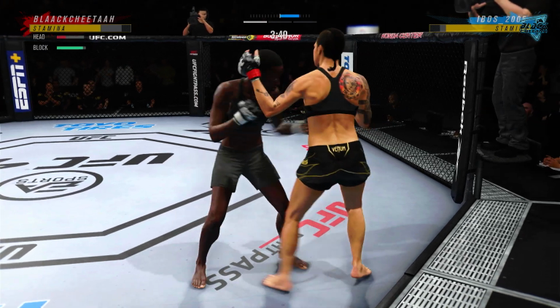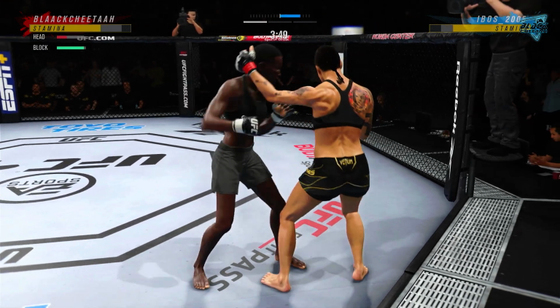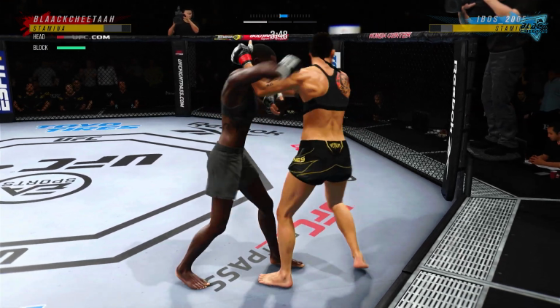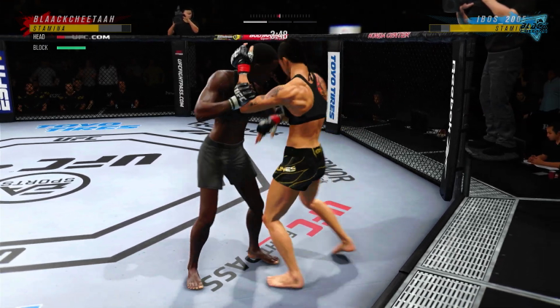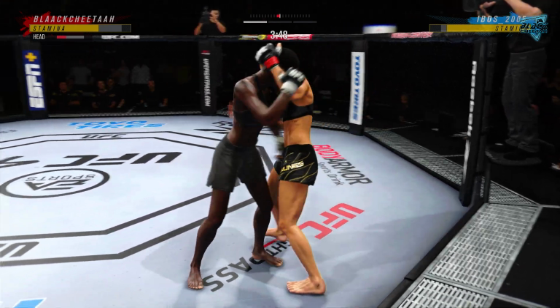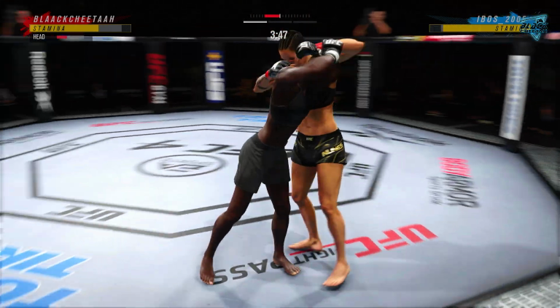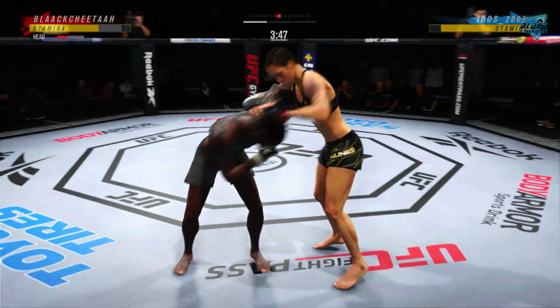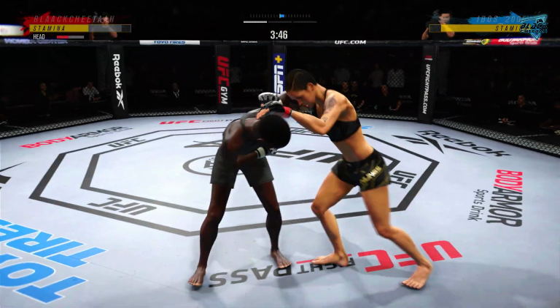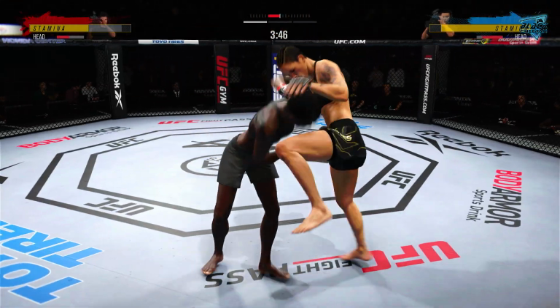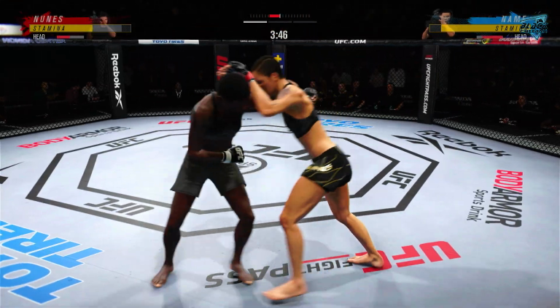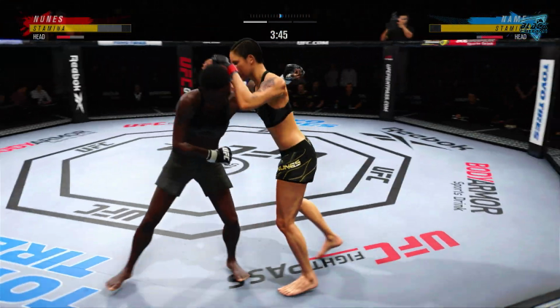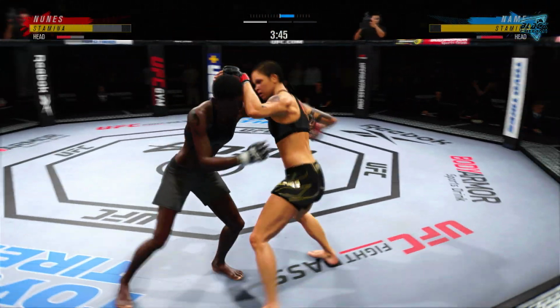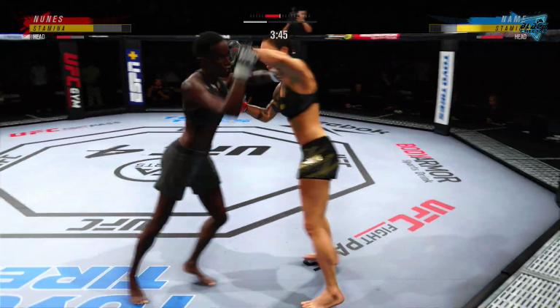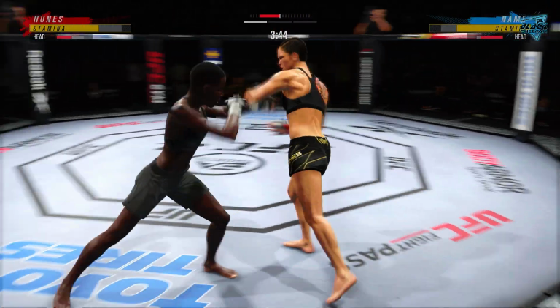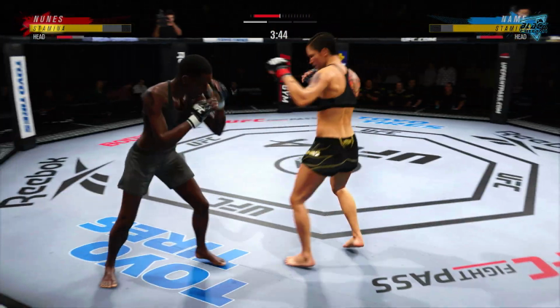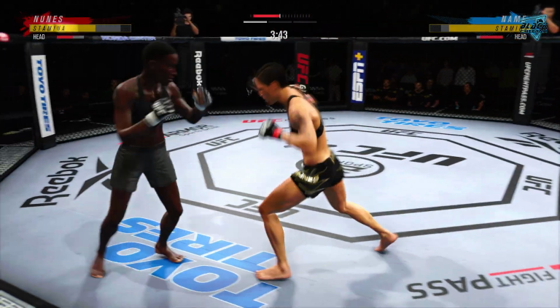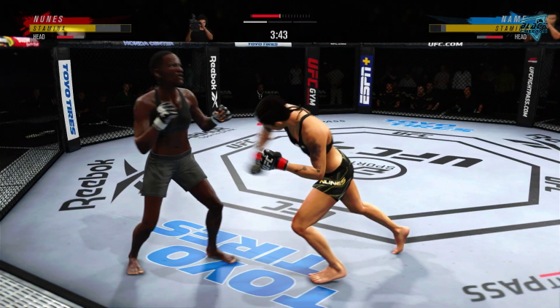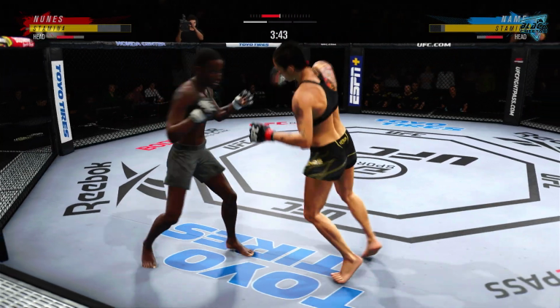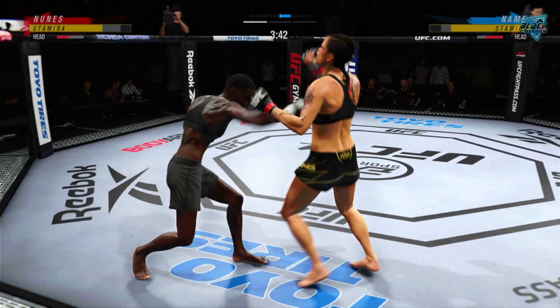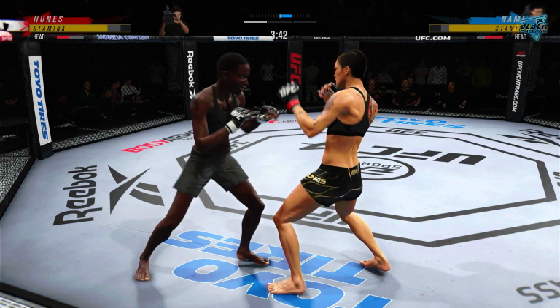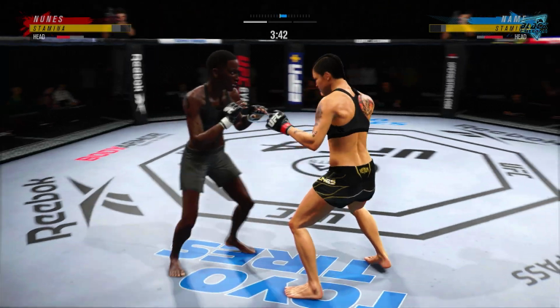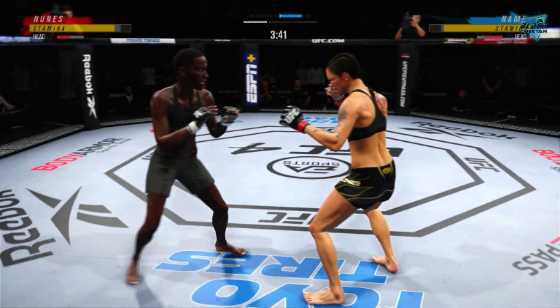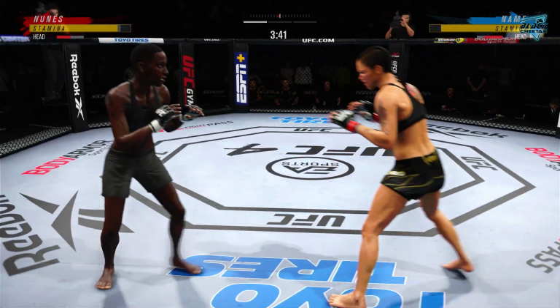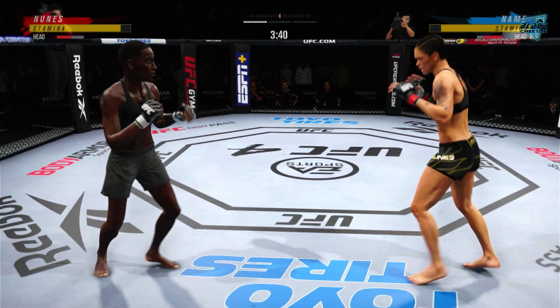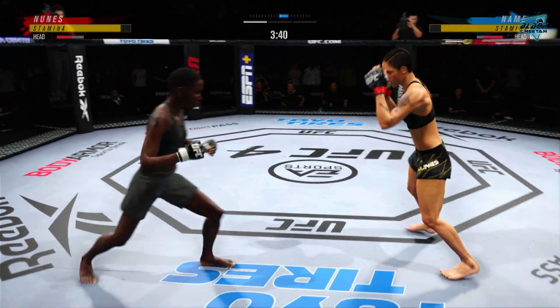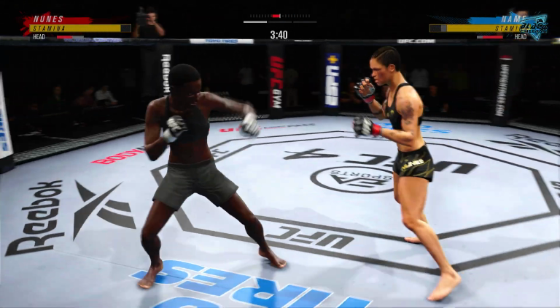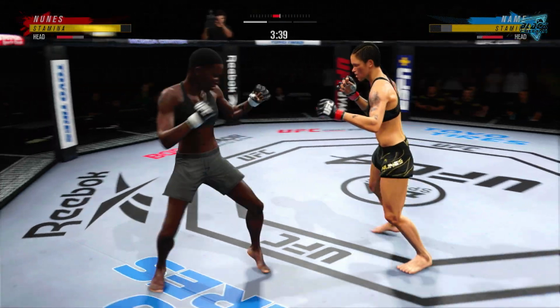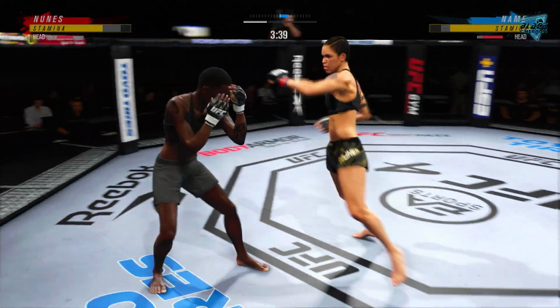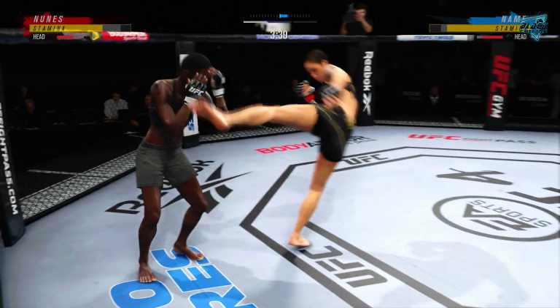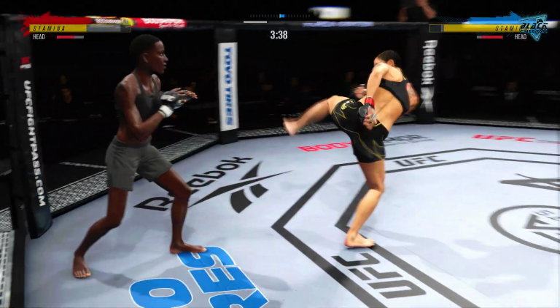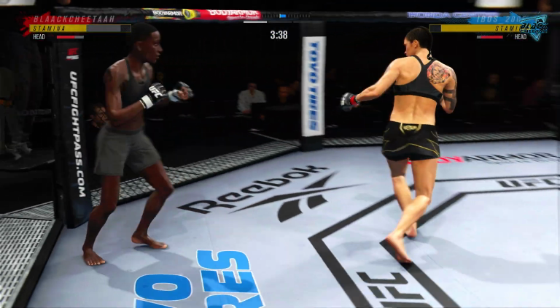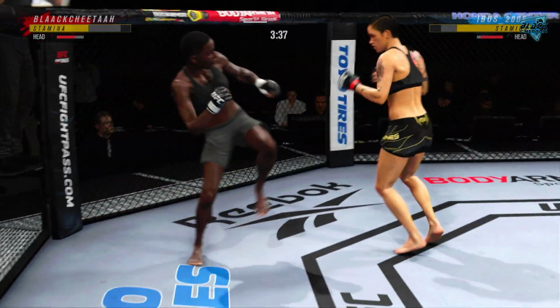Lunez gets caught with that punch. Oh, big knee! Nice right hand — he's got the leverage, he's got the leverage.